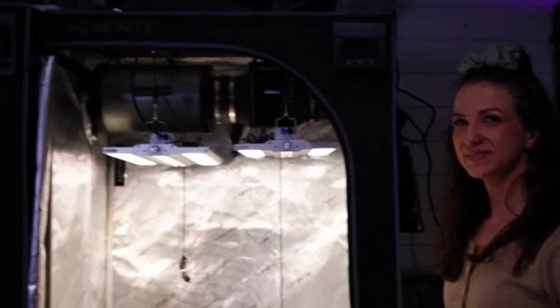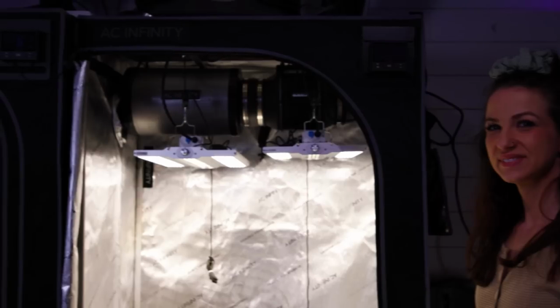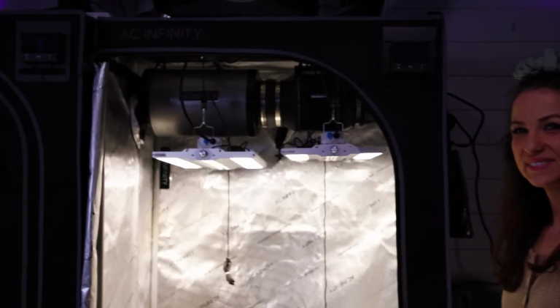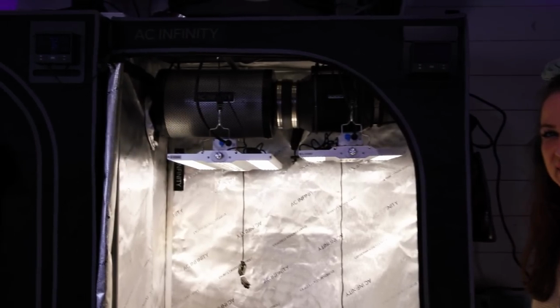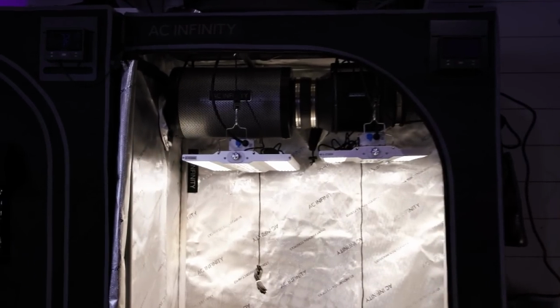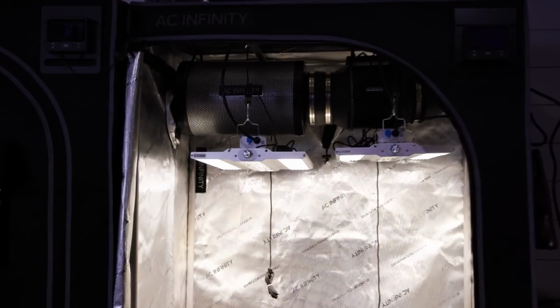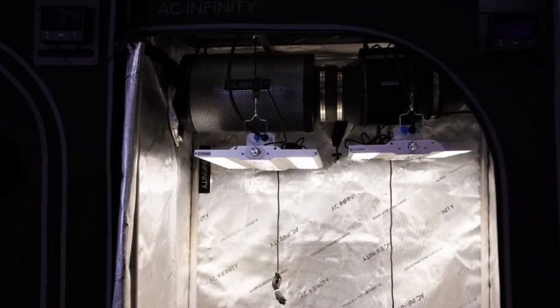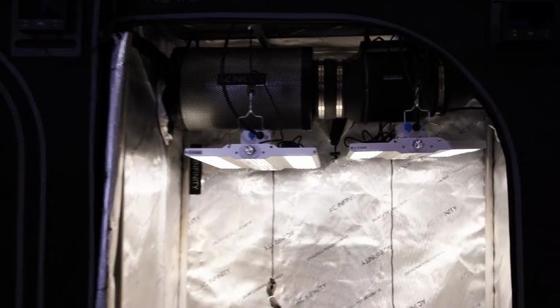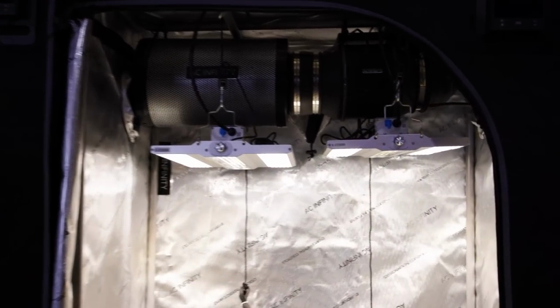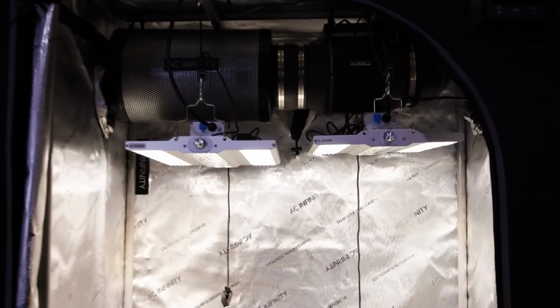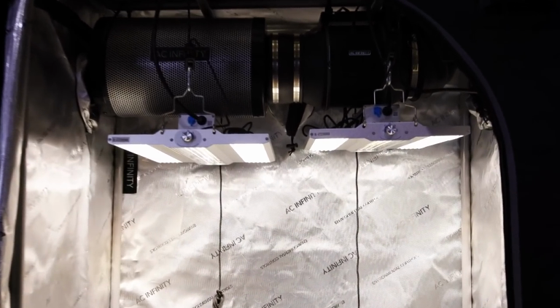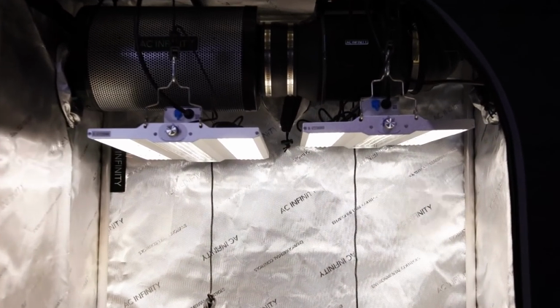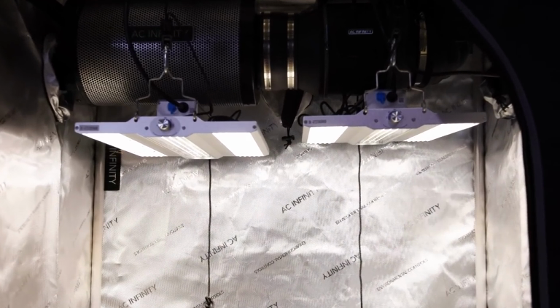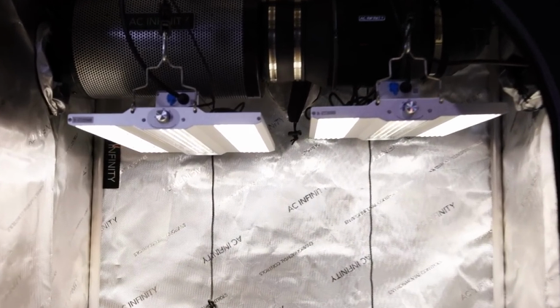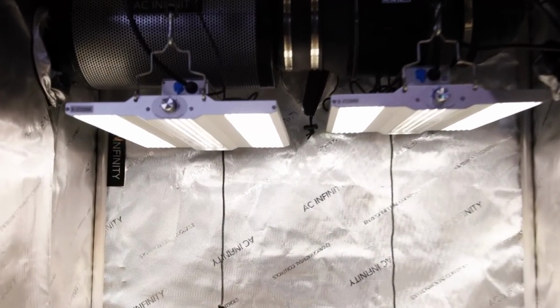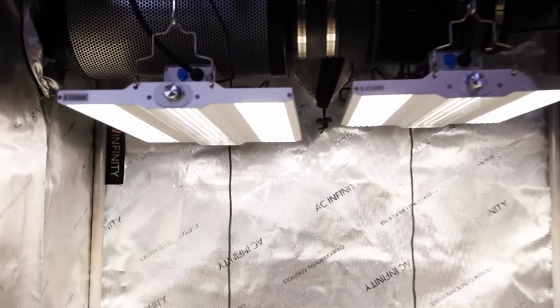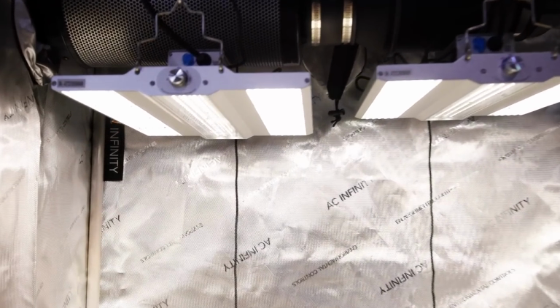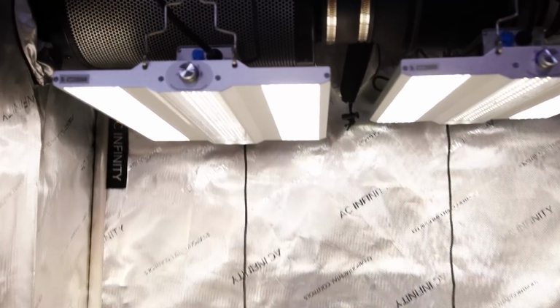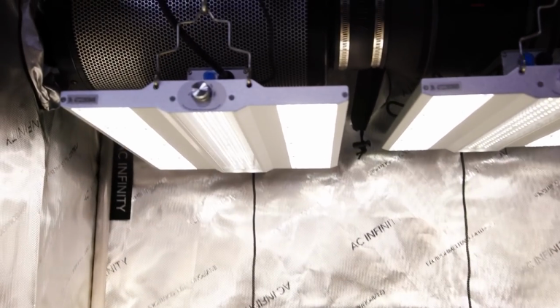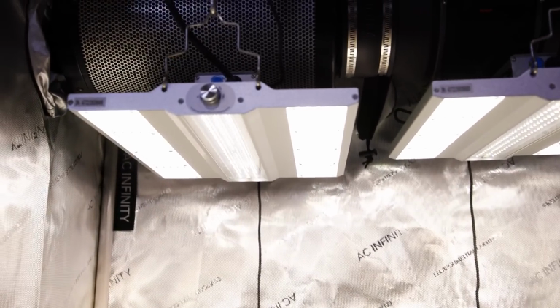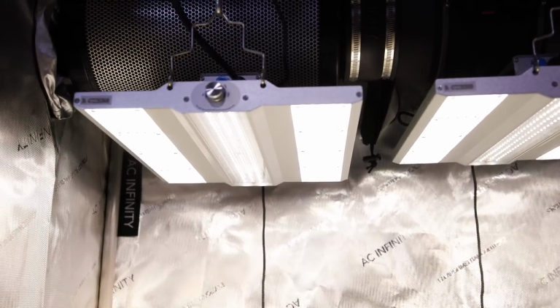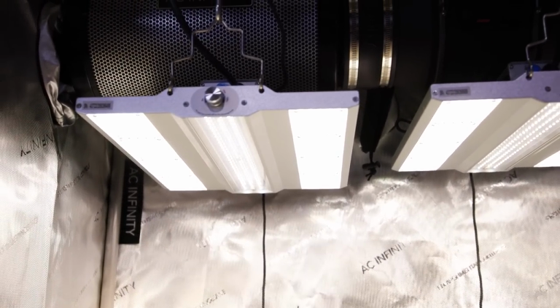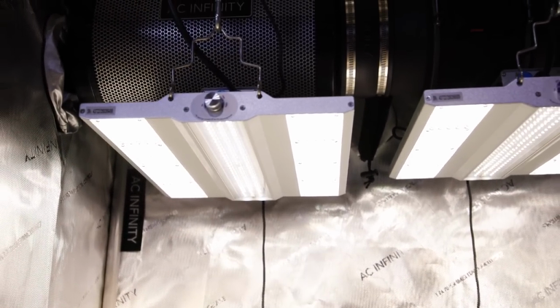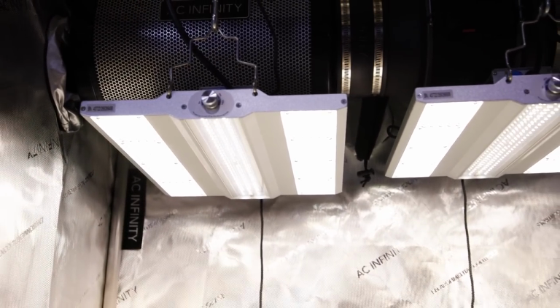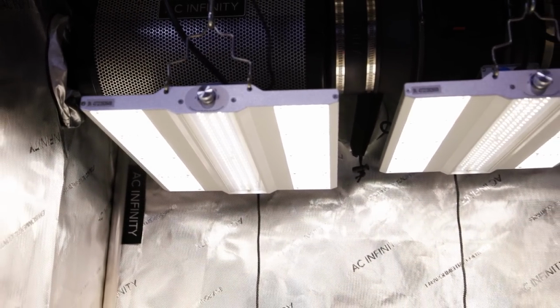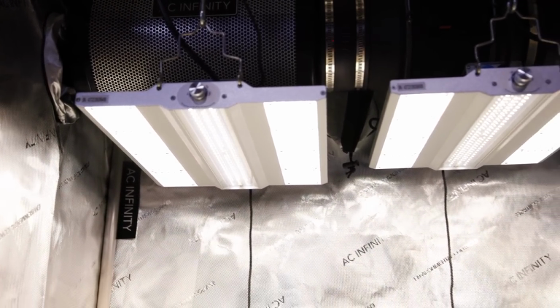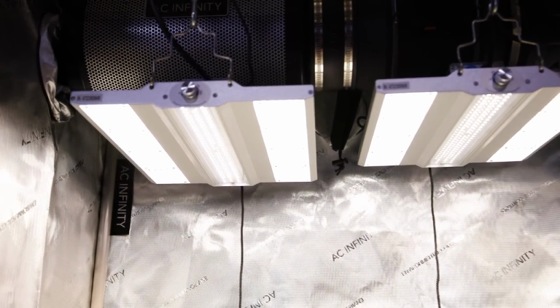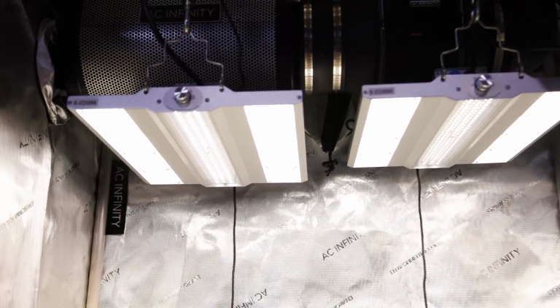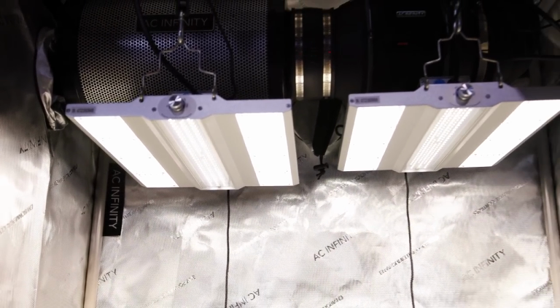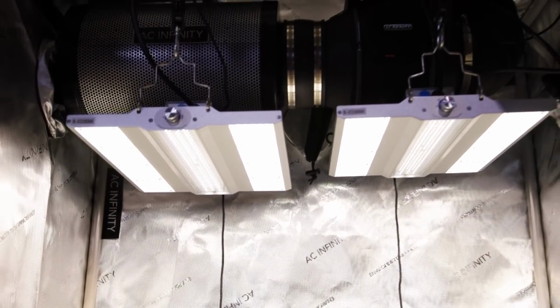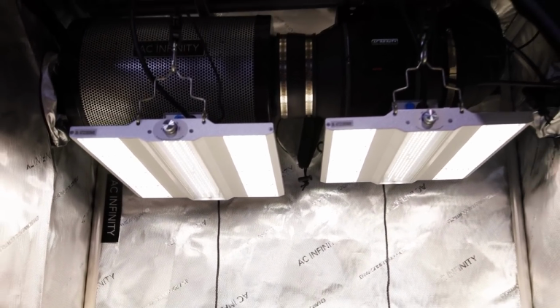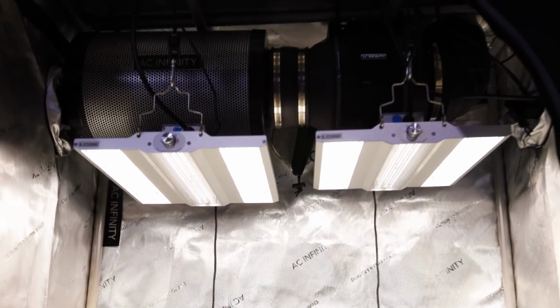So far impressed — these new lights look dope. The lenses look pretty cool and I think they're going to be great performers.